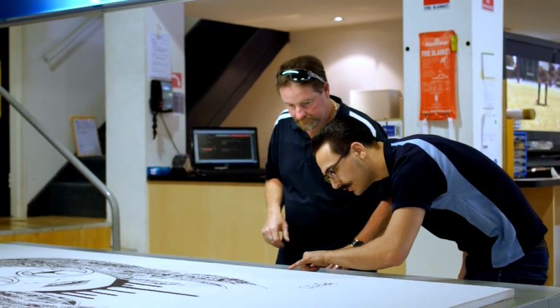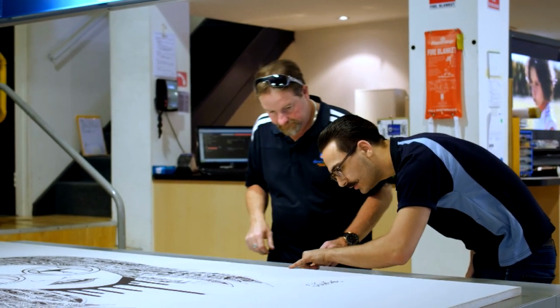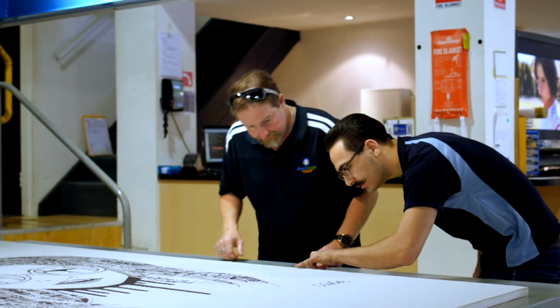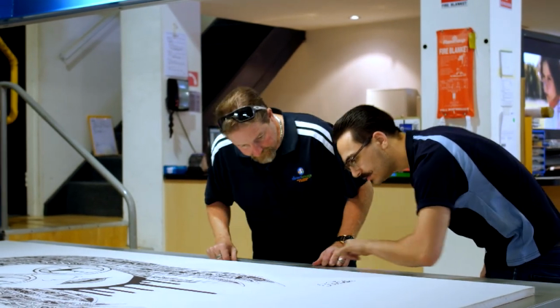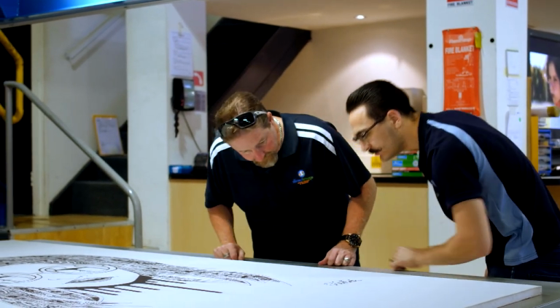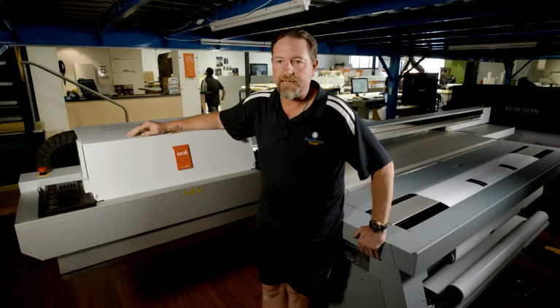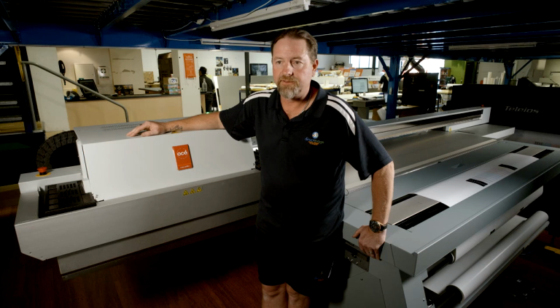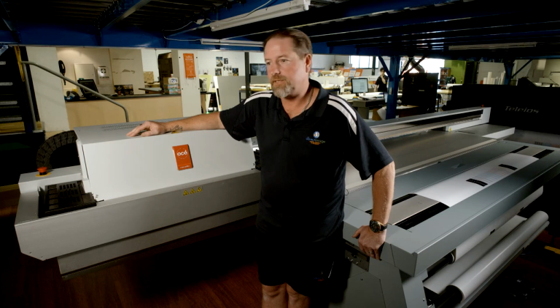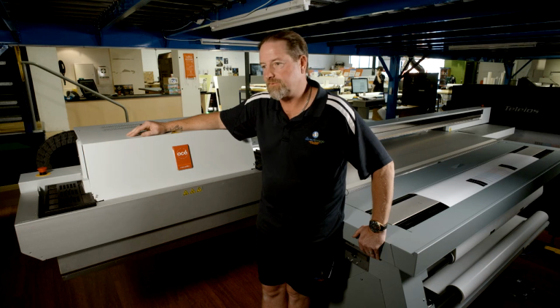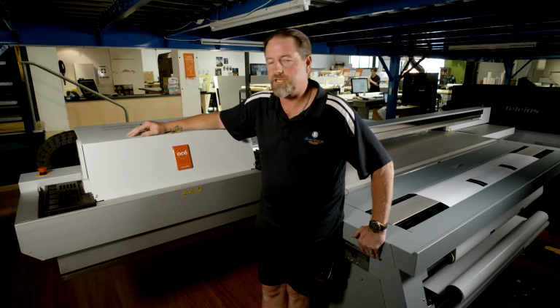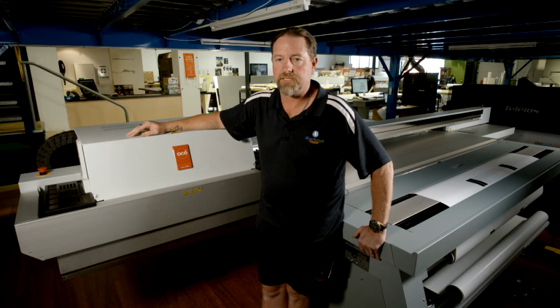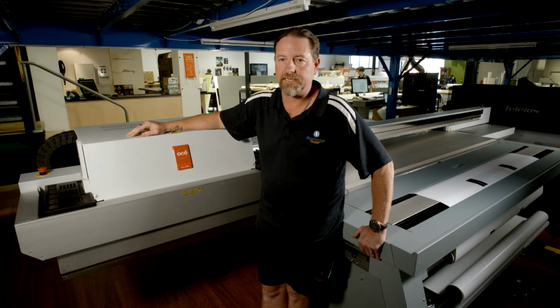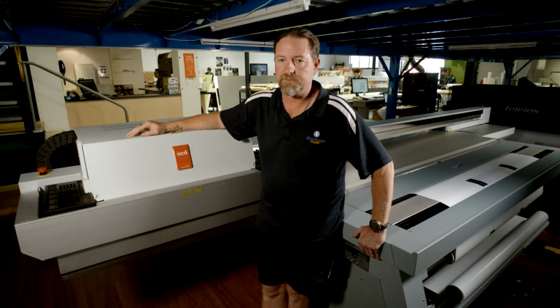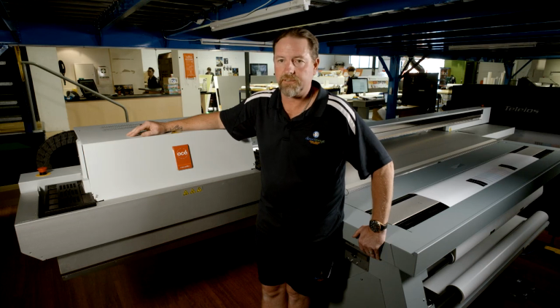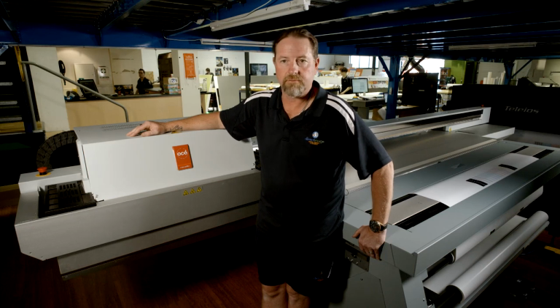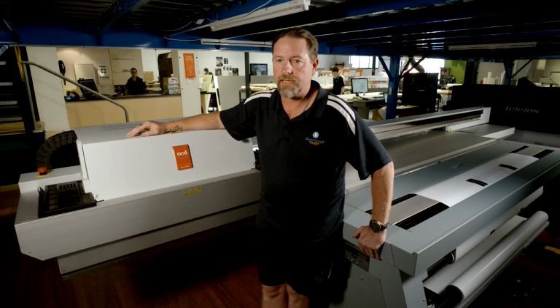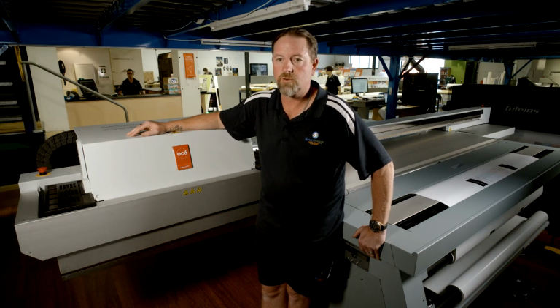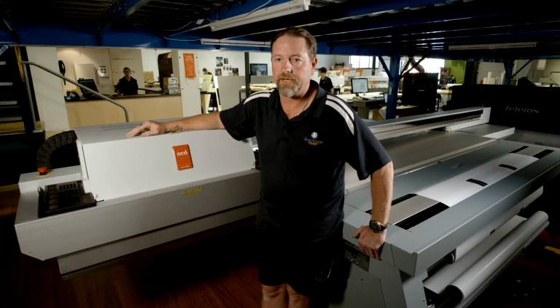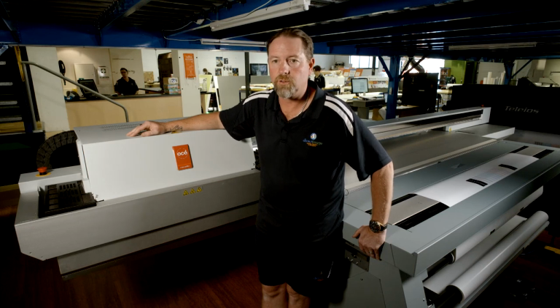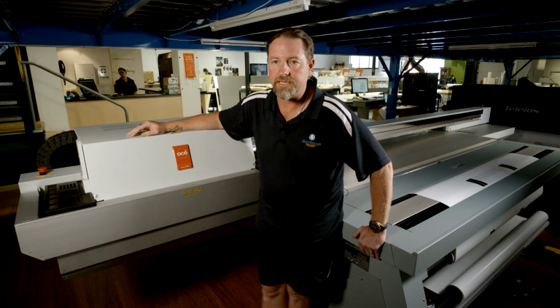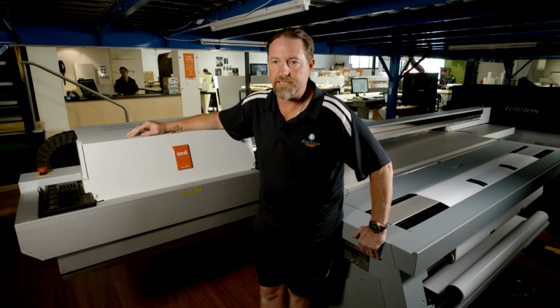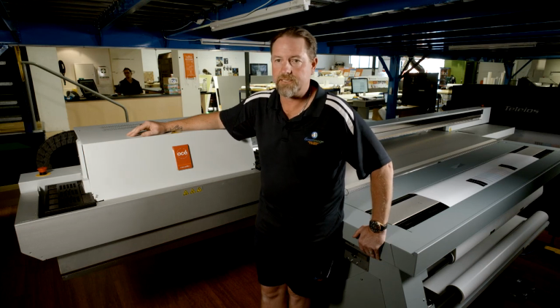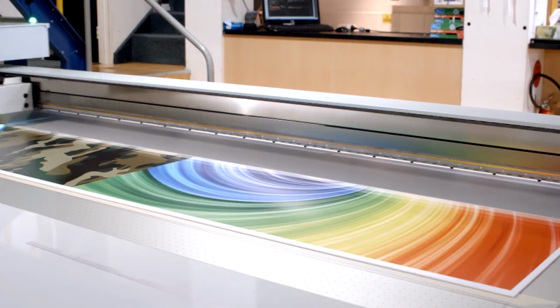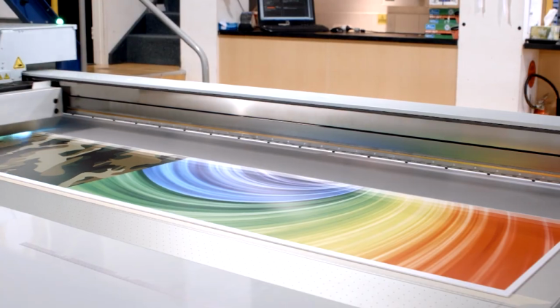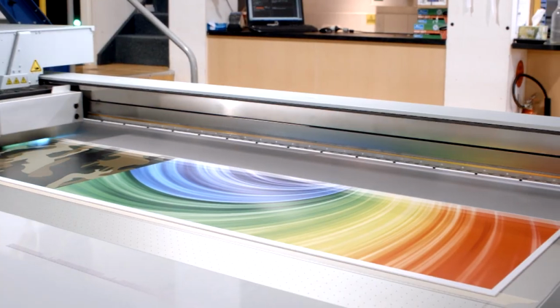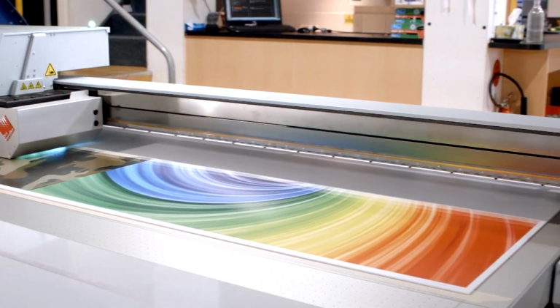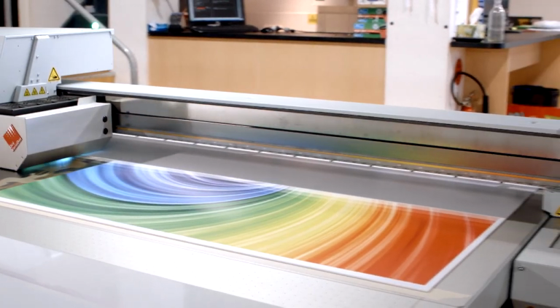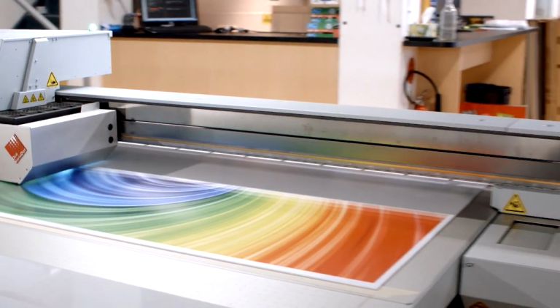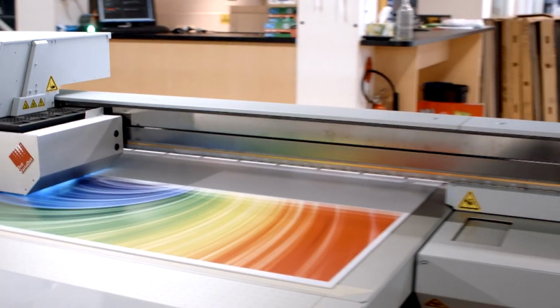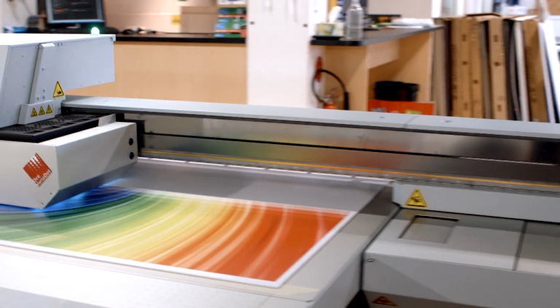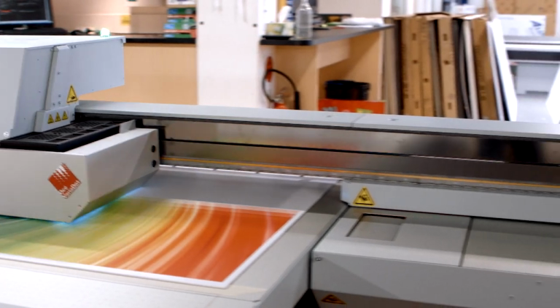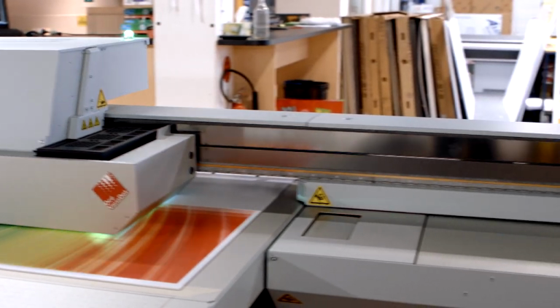The print is magnificent, the finishing is magnificent. Quality rules, doesn't it — so you're going to get a lot of repeat business.